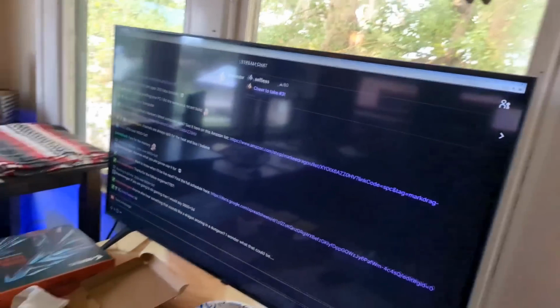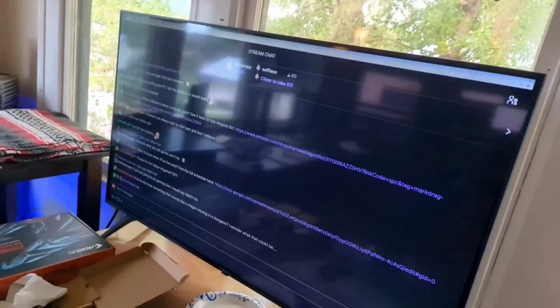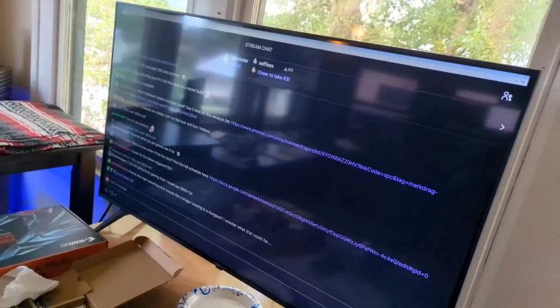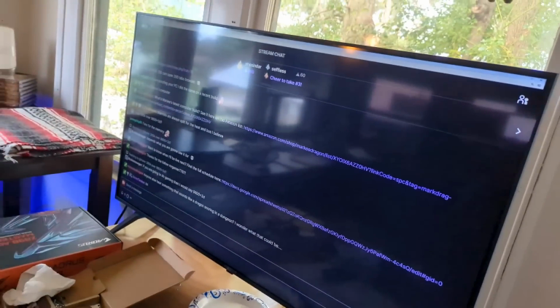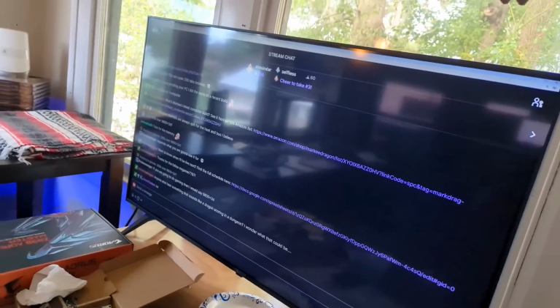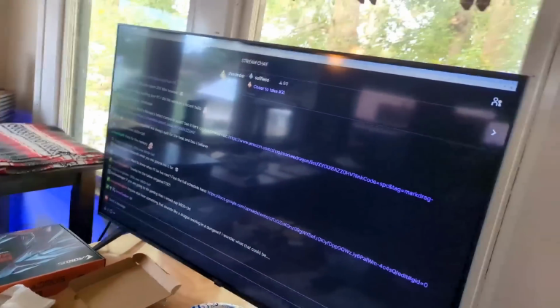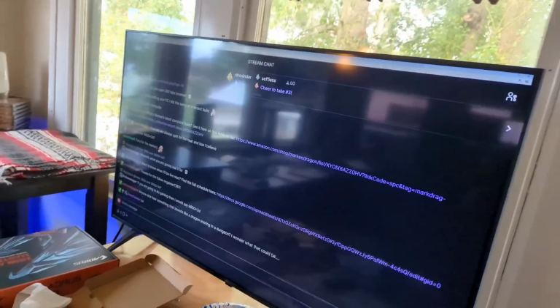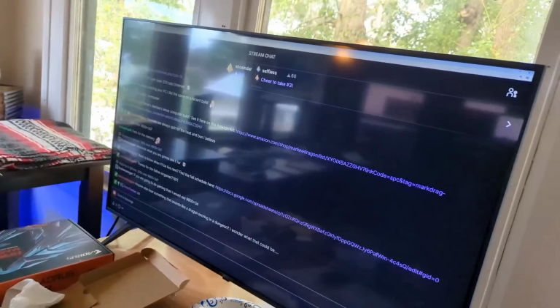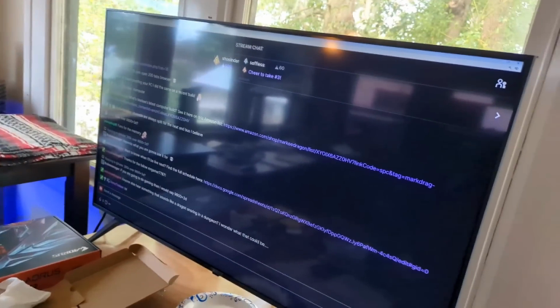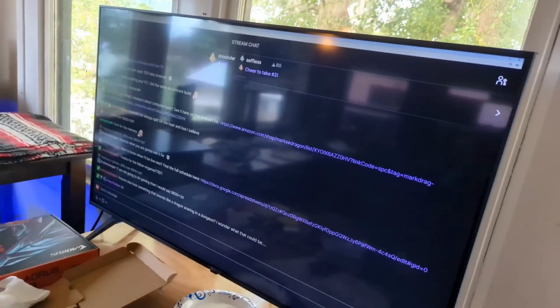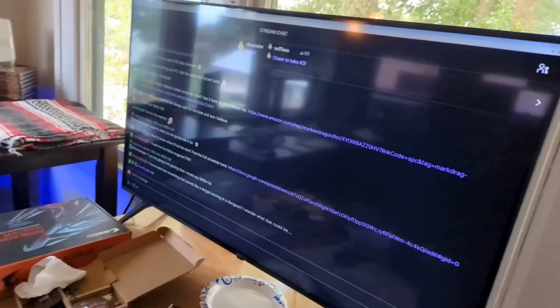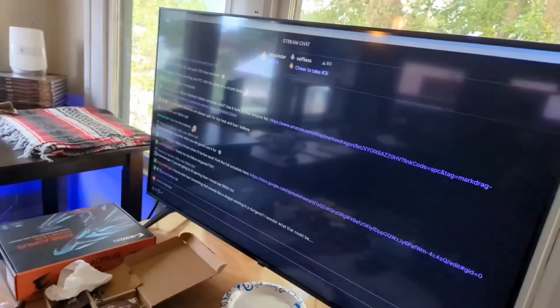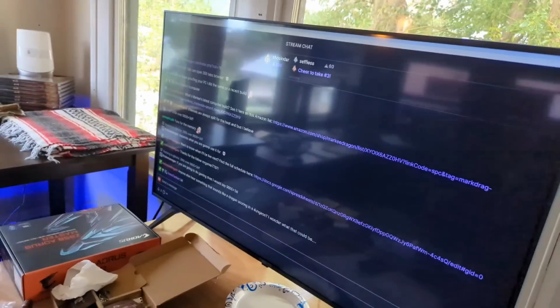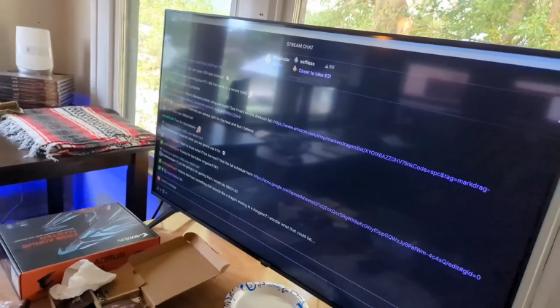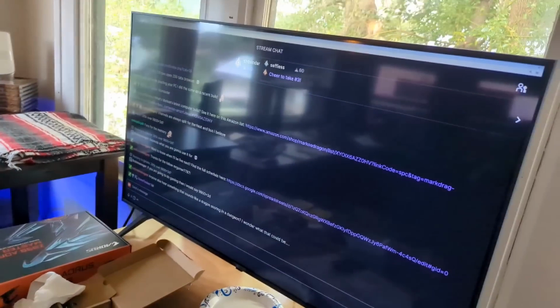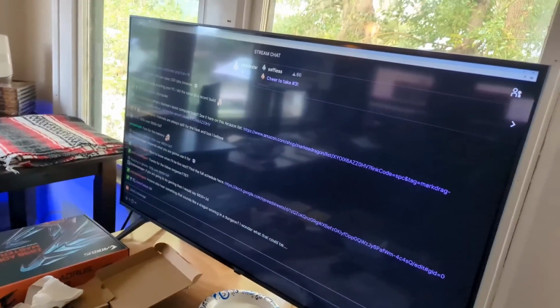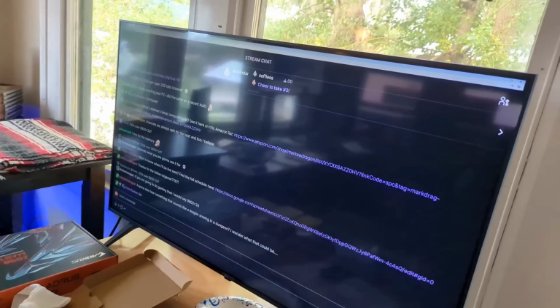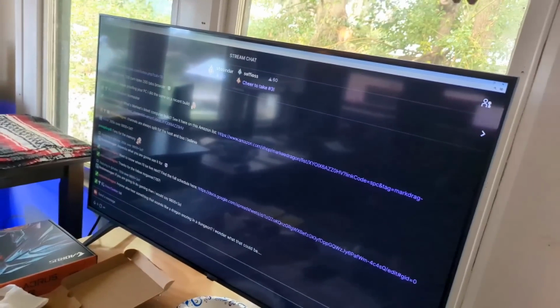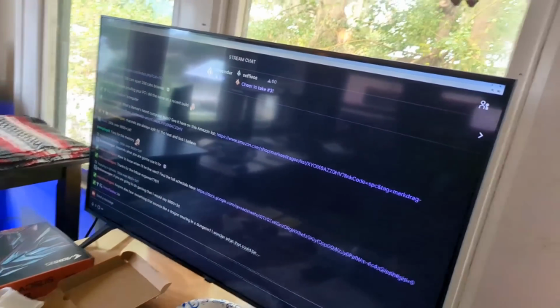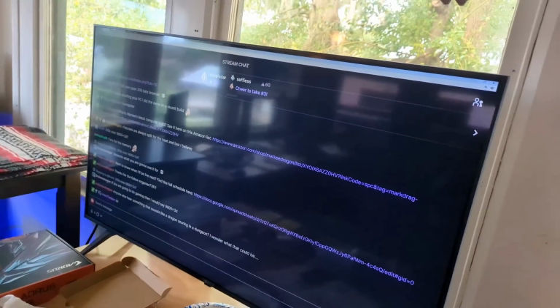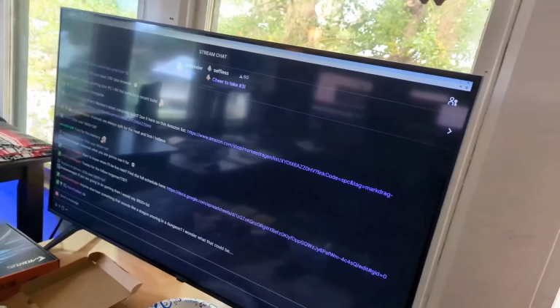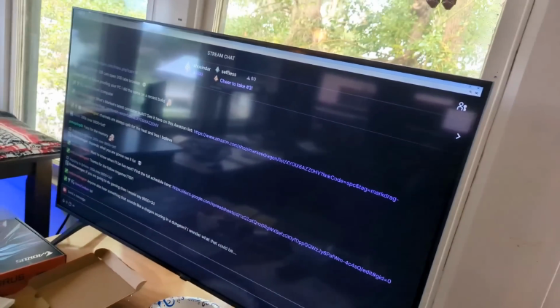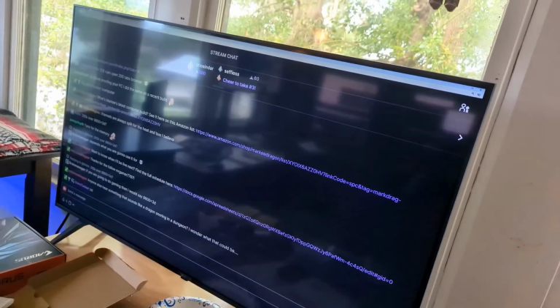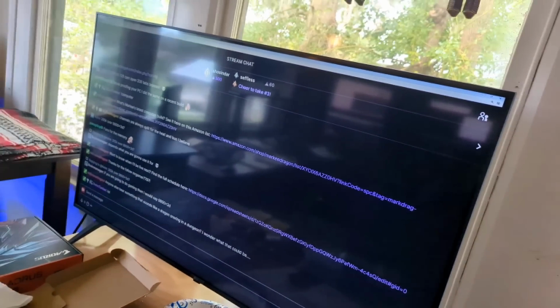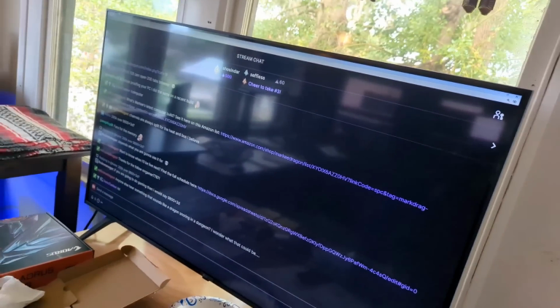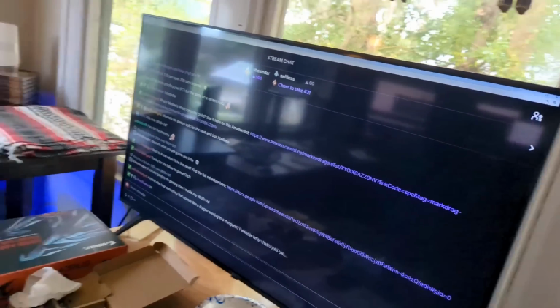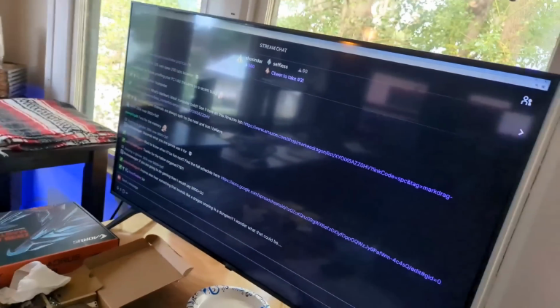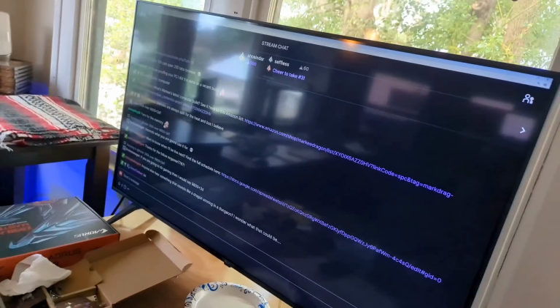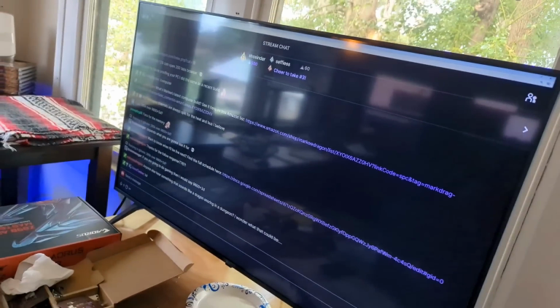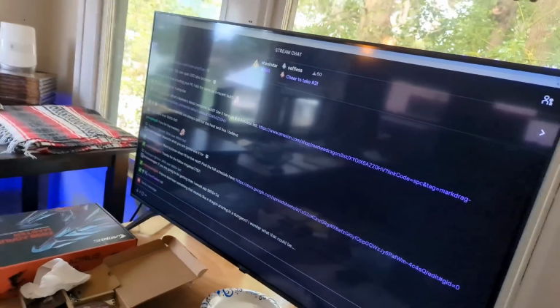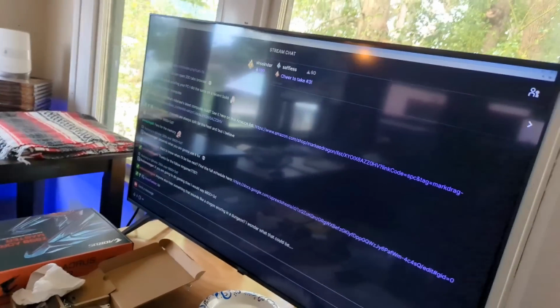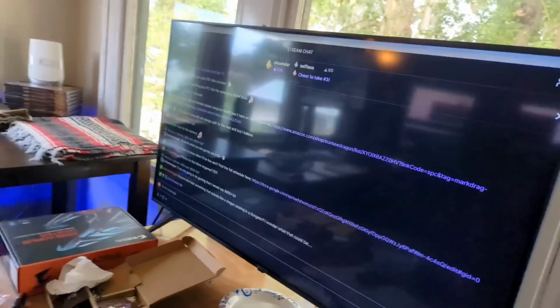Let me try to put this camera down in here to show the installation — I'm going to try and get a good angle.